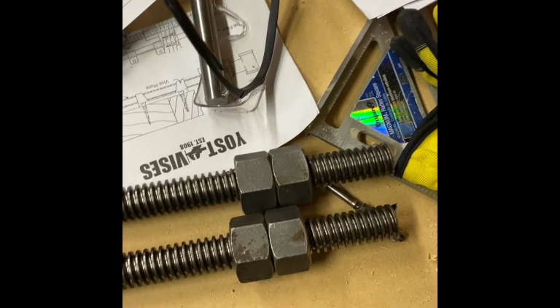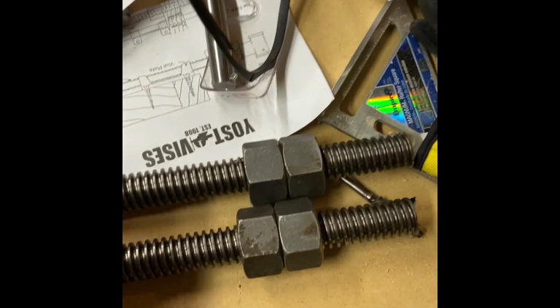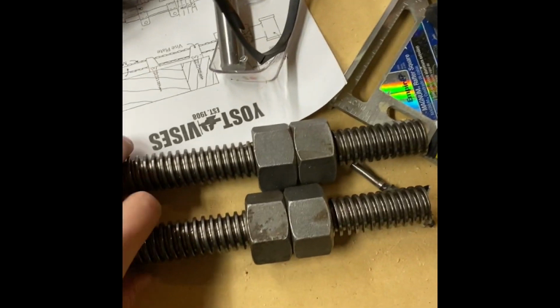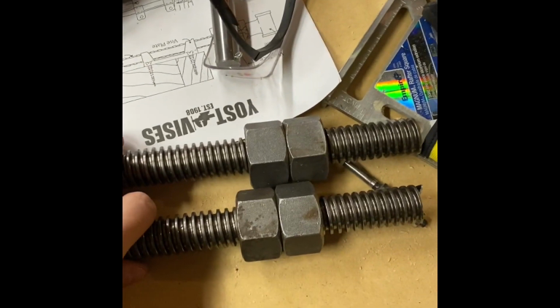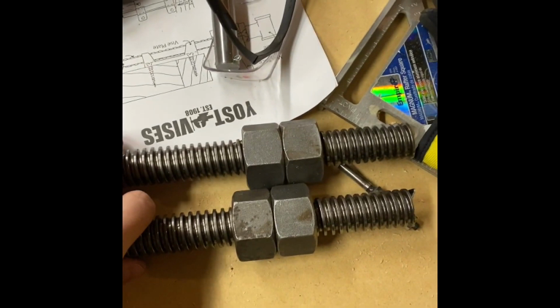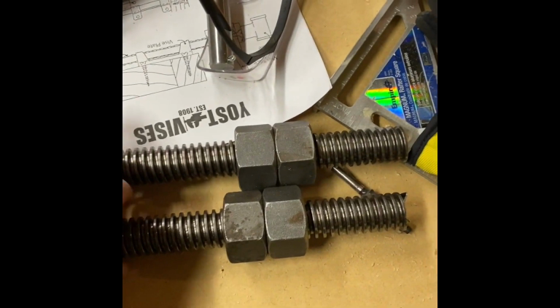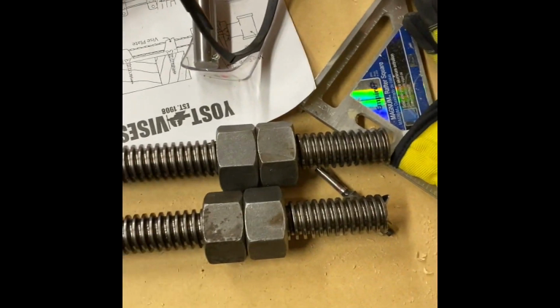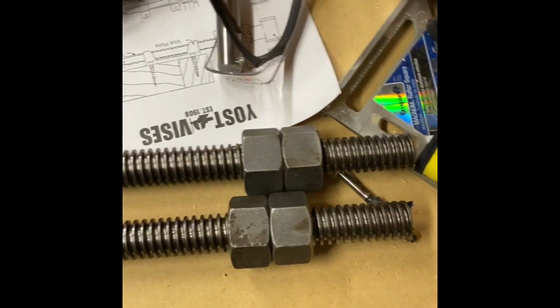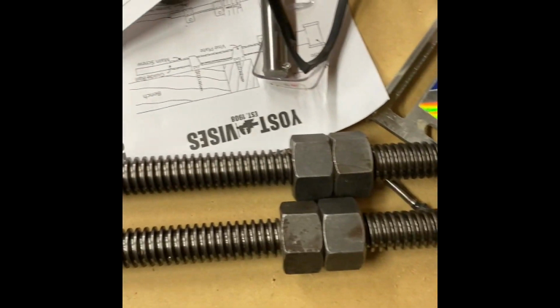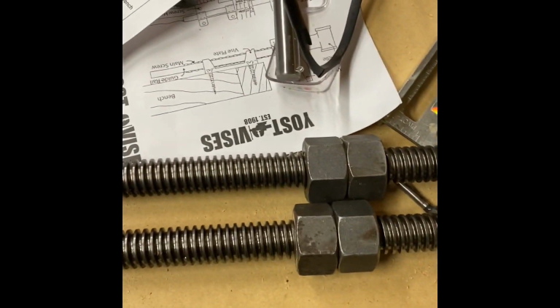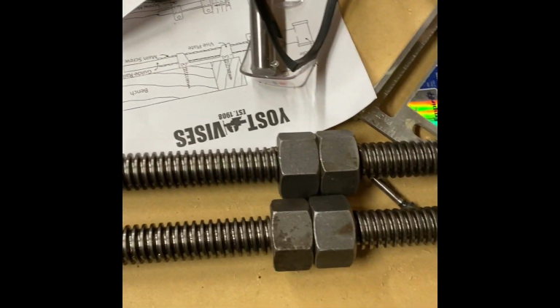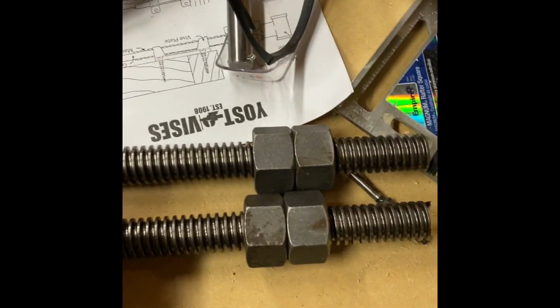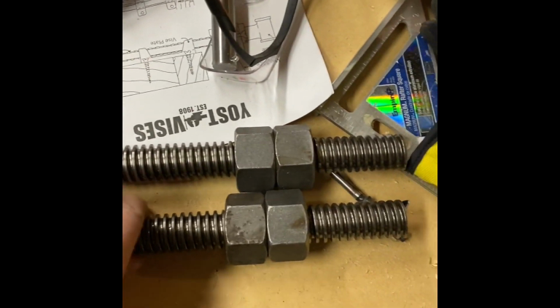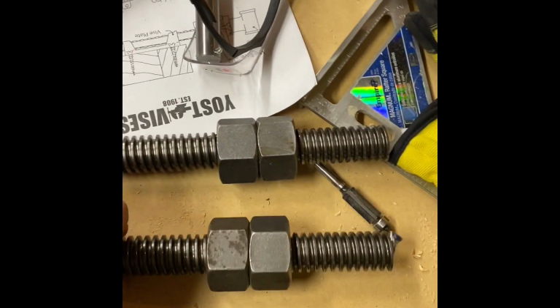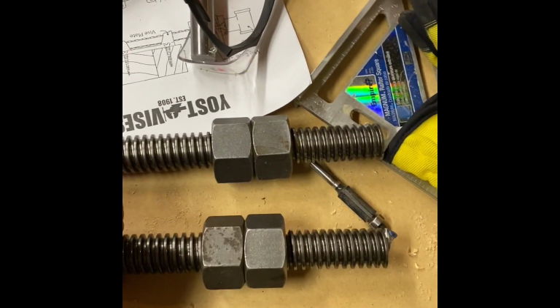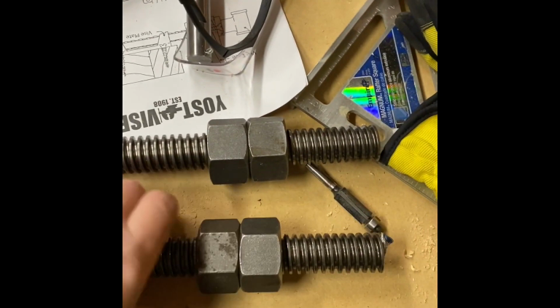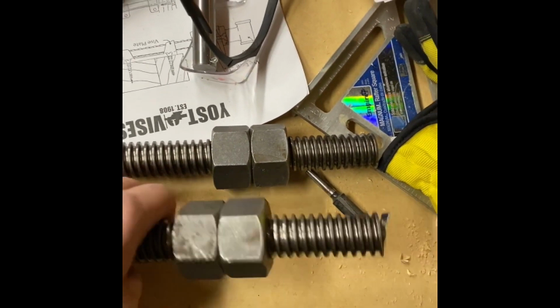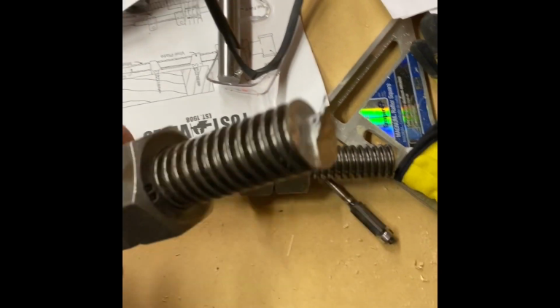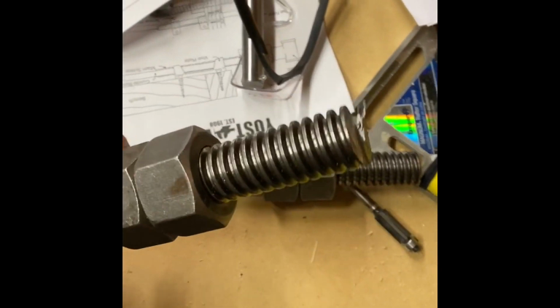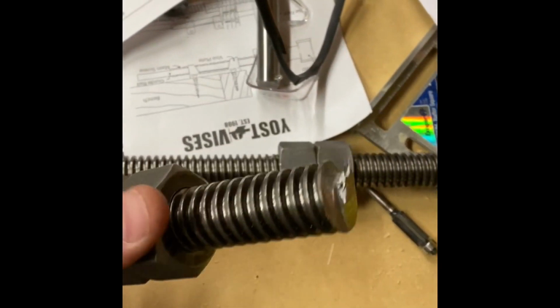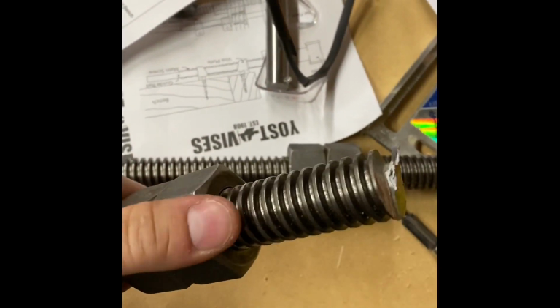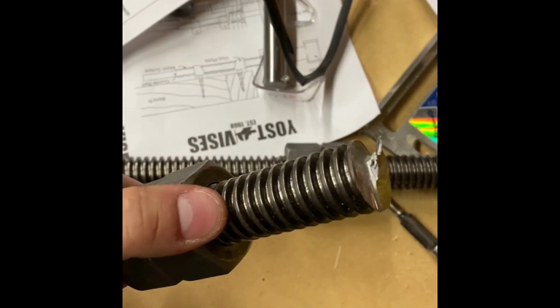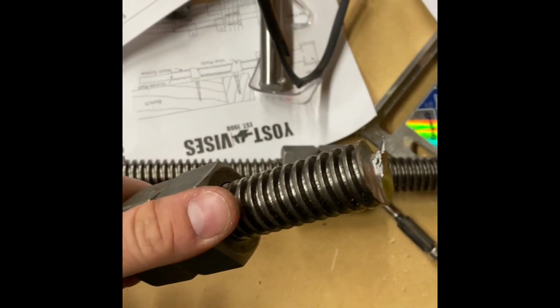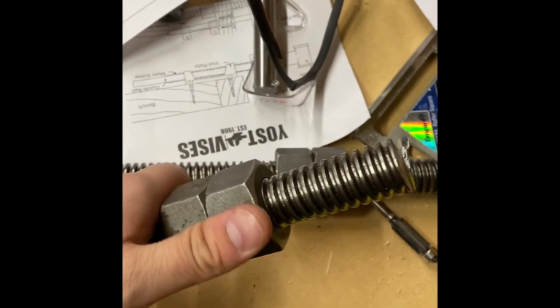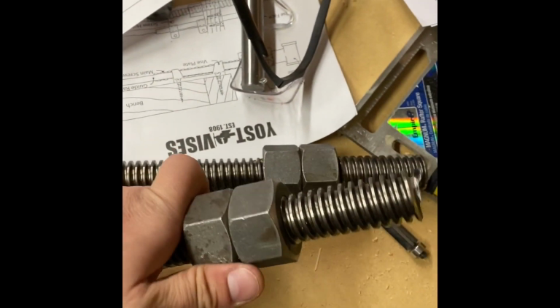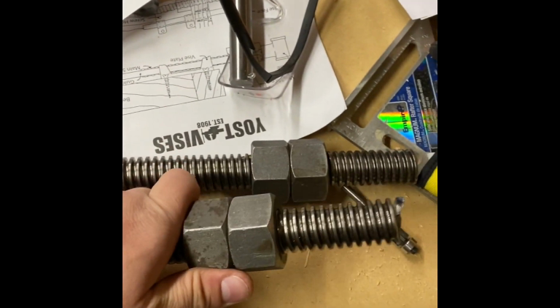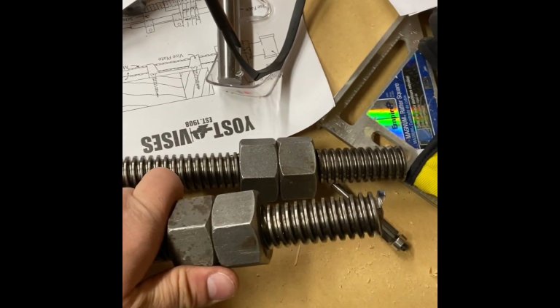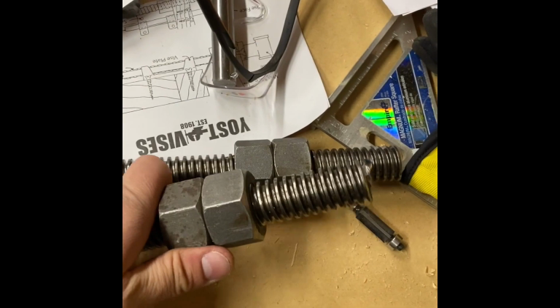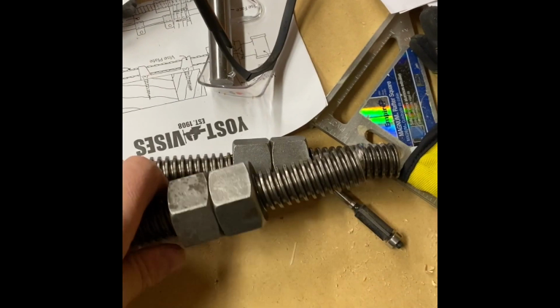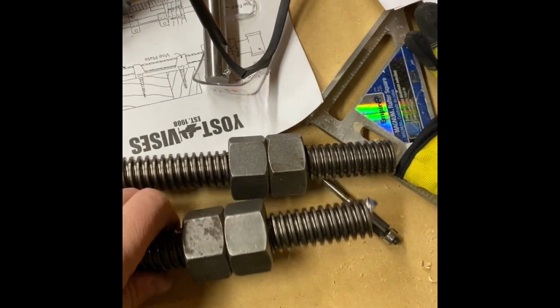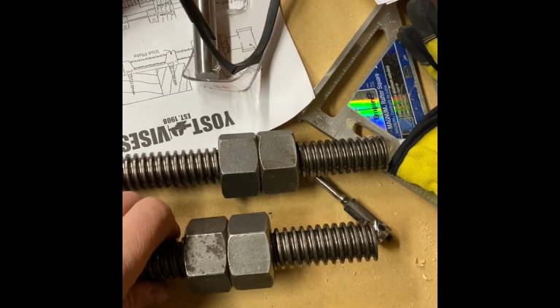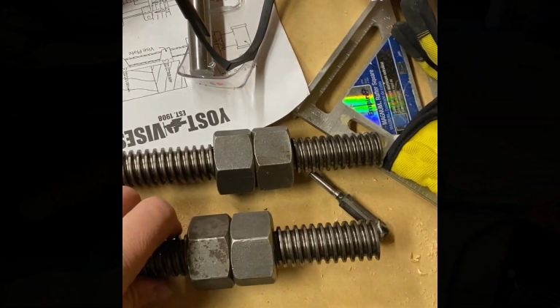You have two pieces of threaded rod, one inch, and I'm going to weld this nut on here in a little bit. You'll see why.